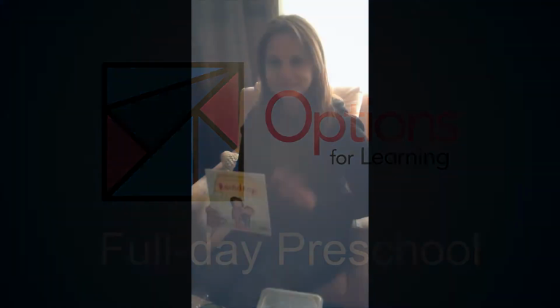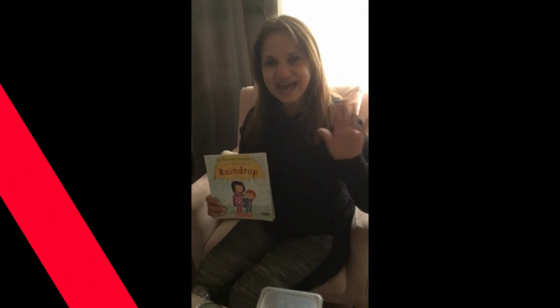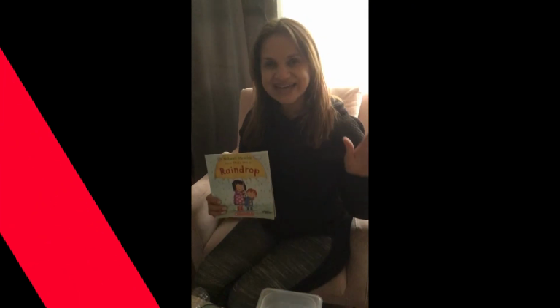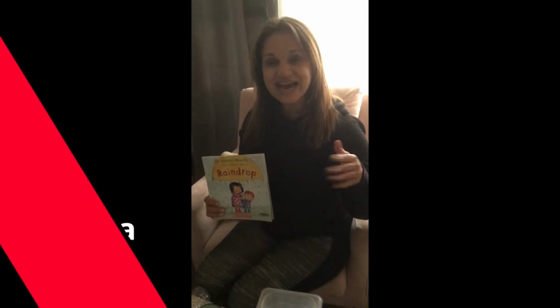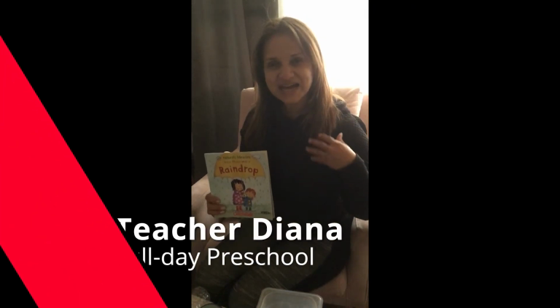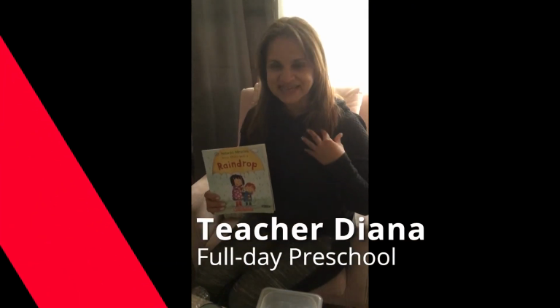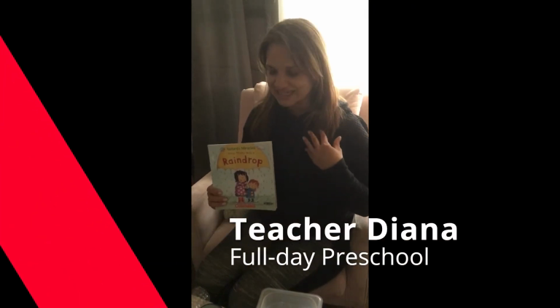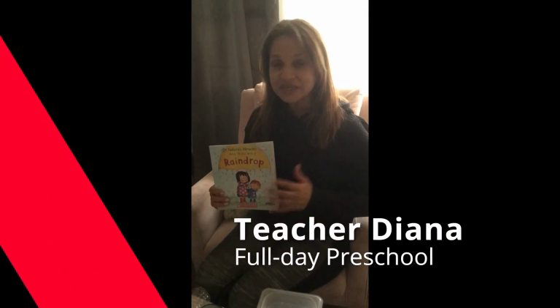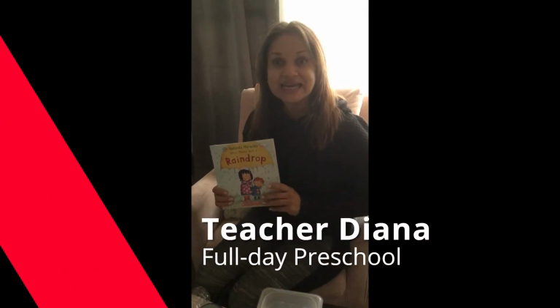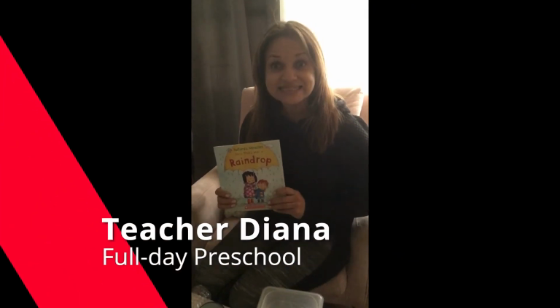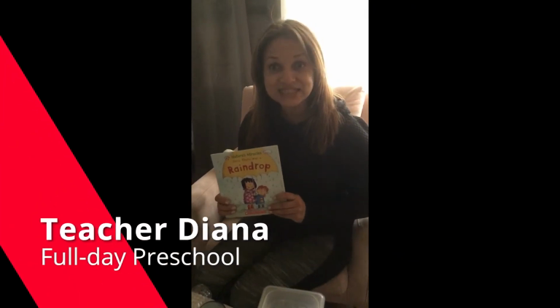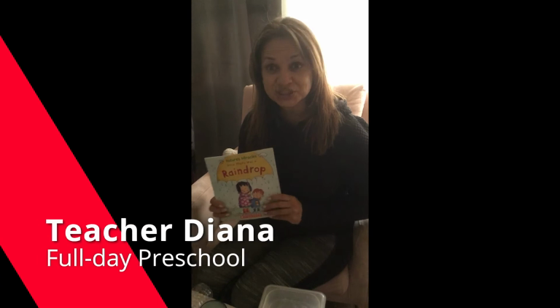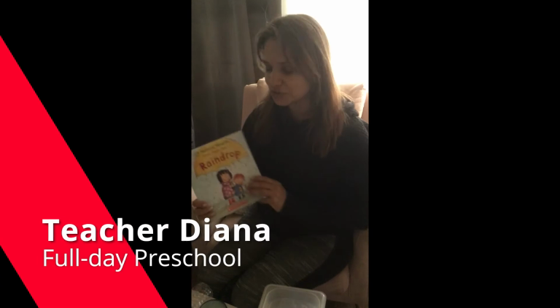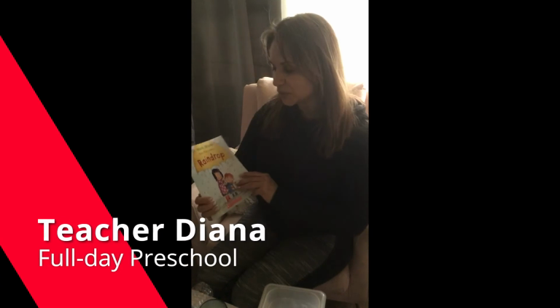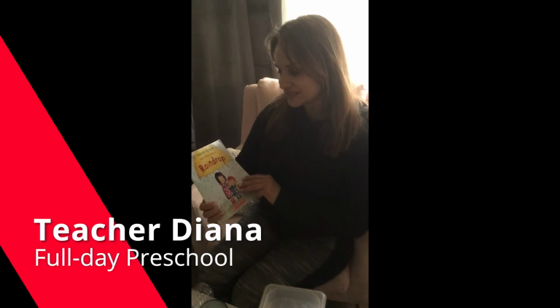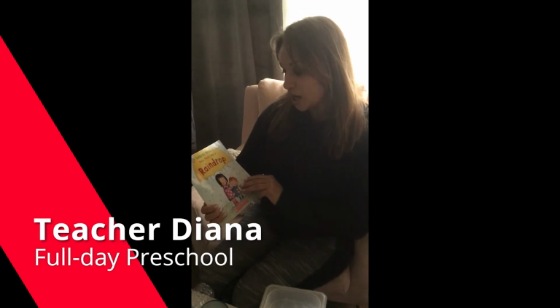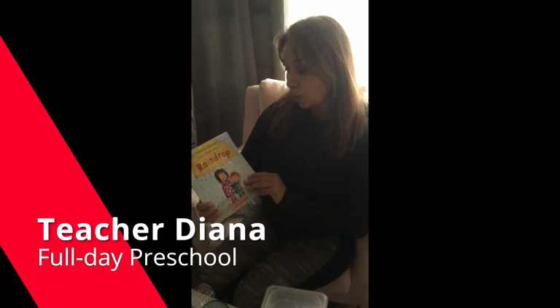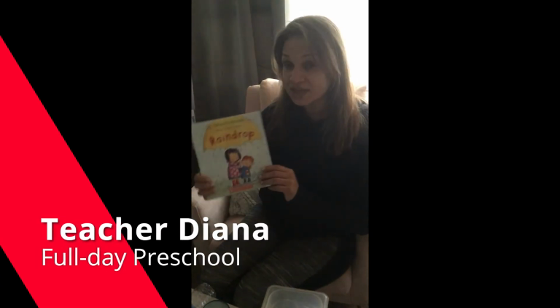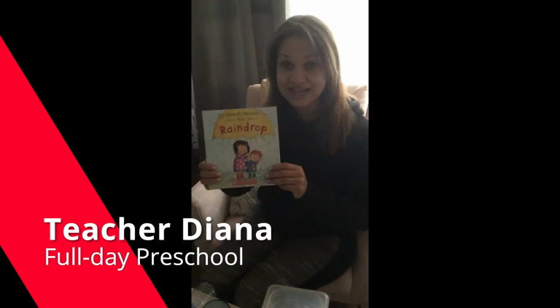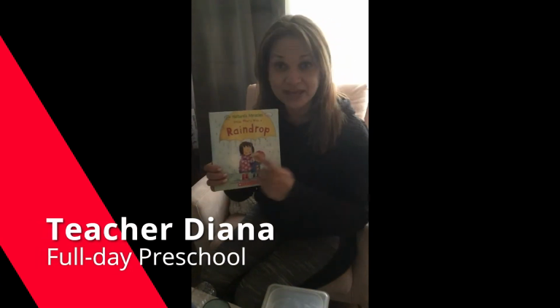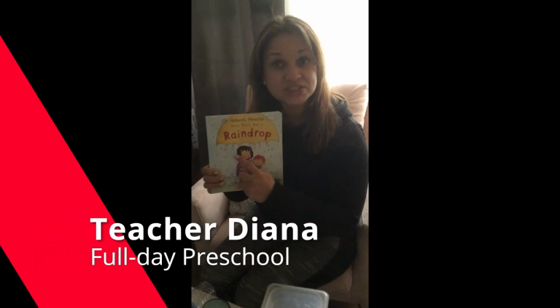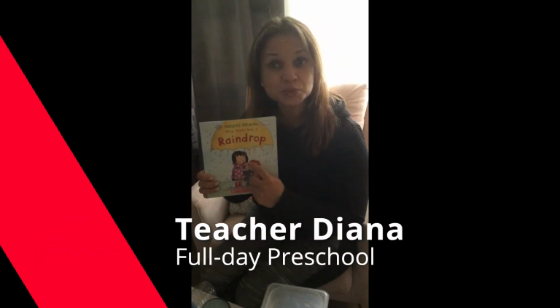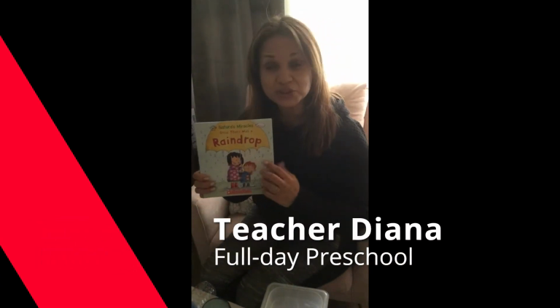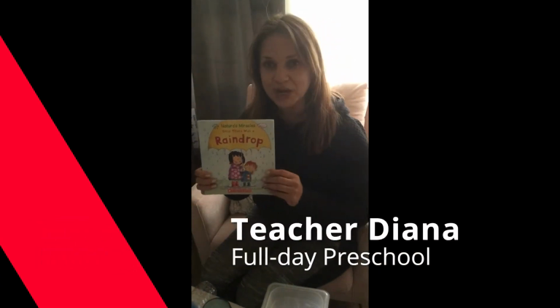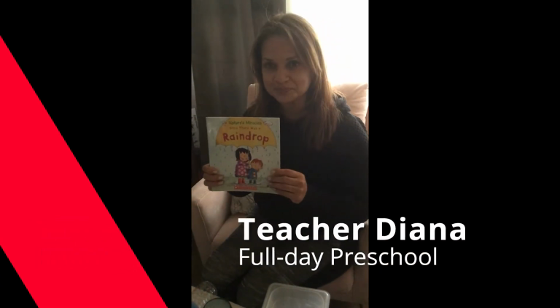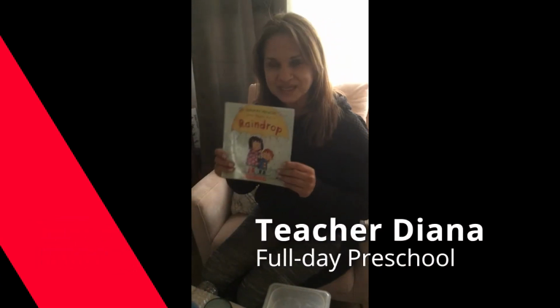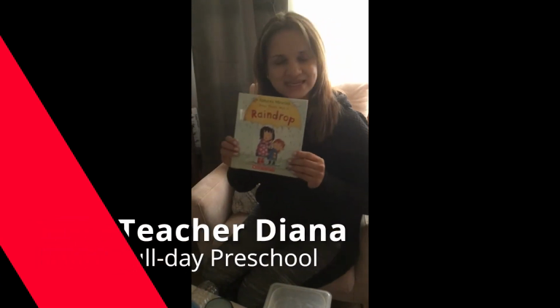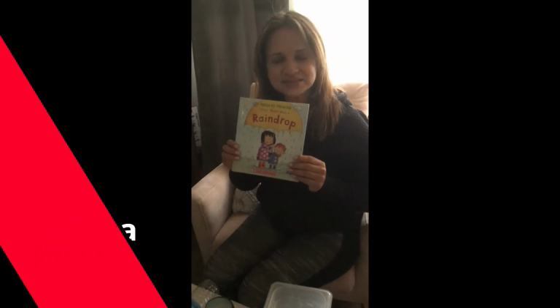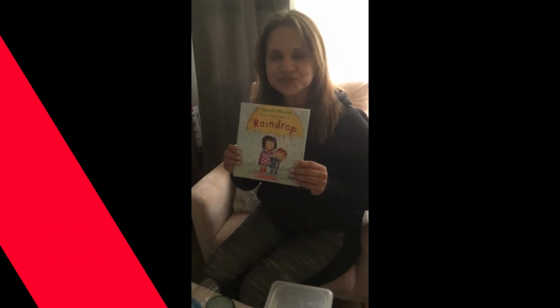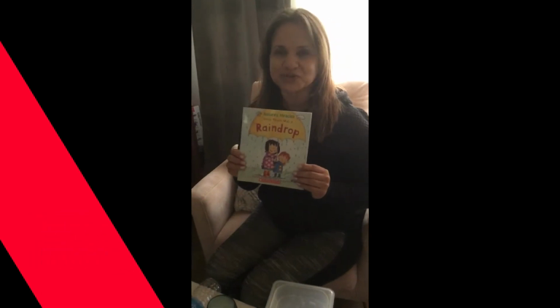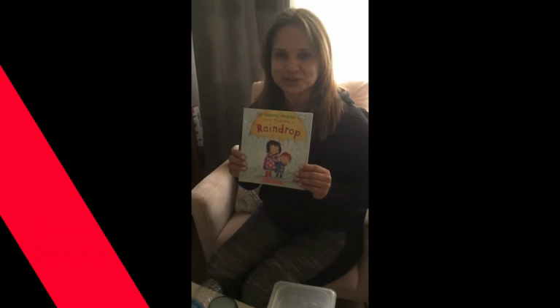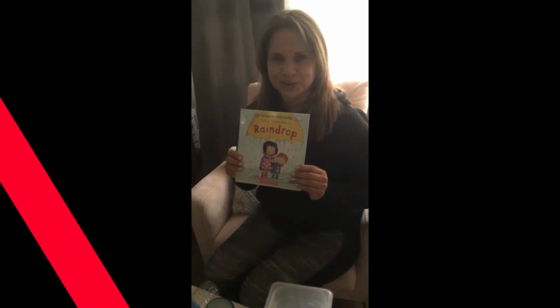Hi, I'm Diana, and the selection of the week was 'Once There Was a Raindrop.' Such a beautiful story.